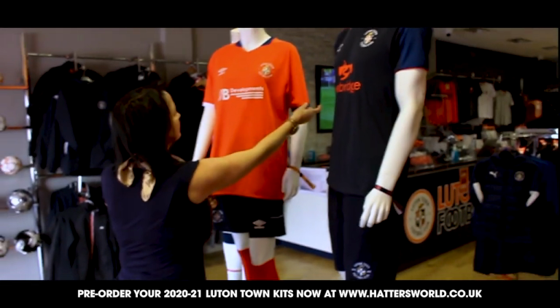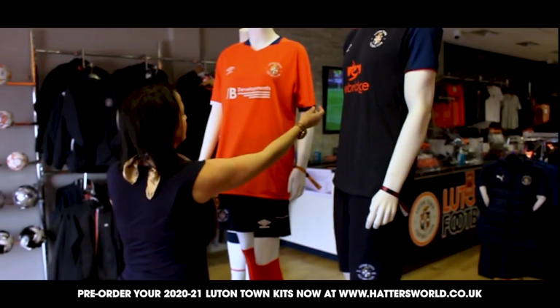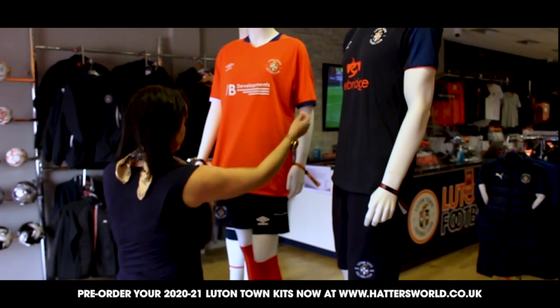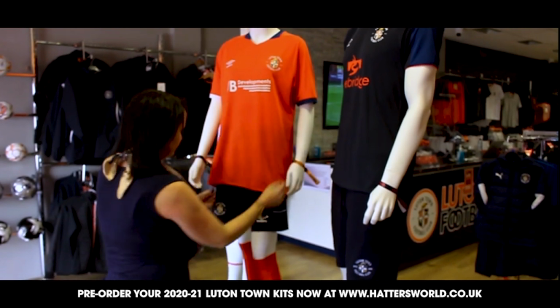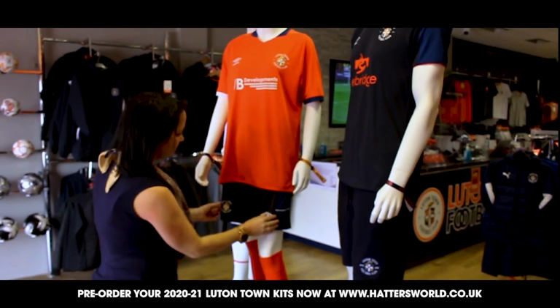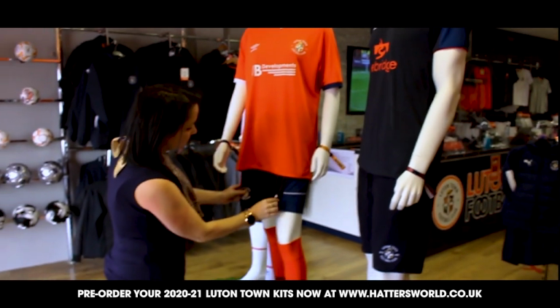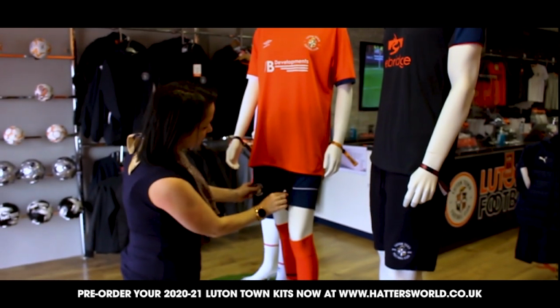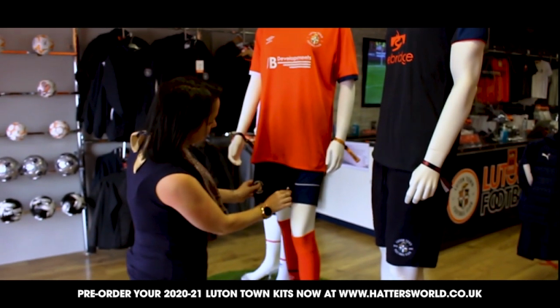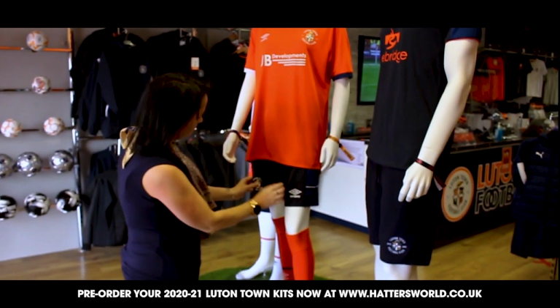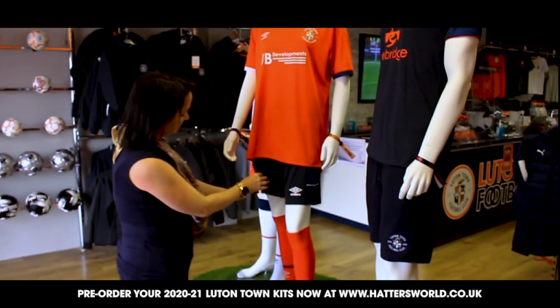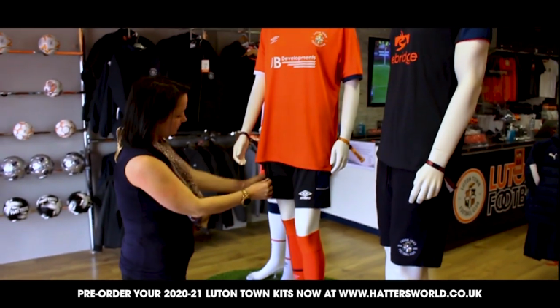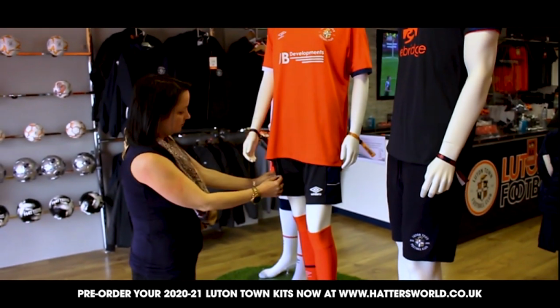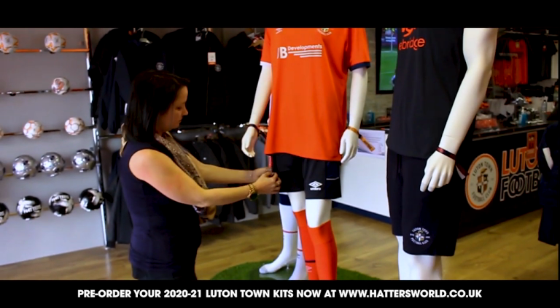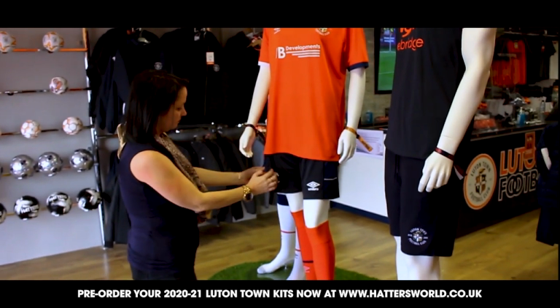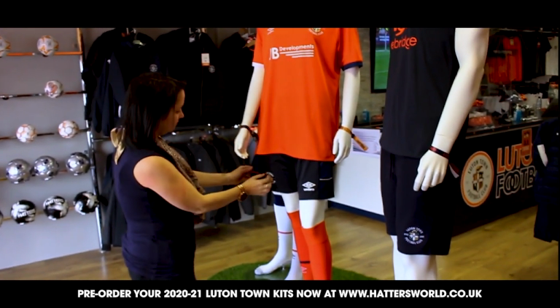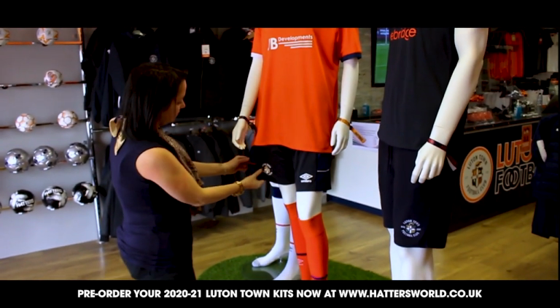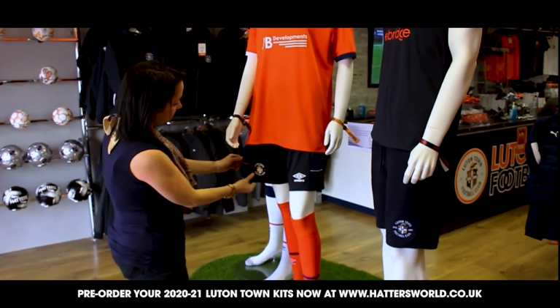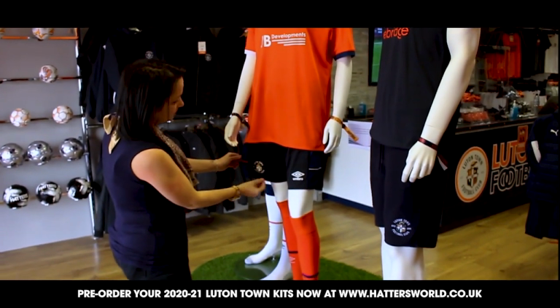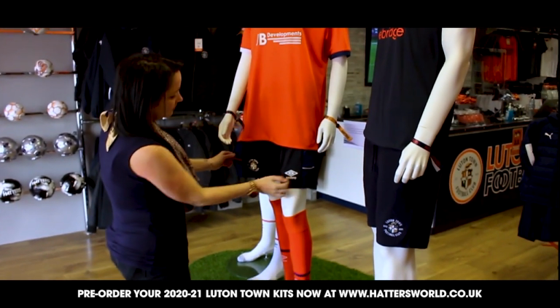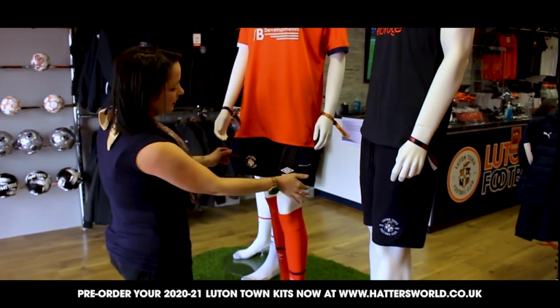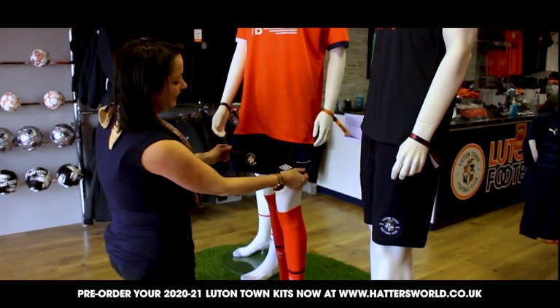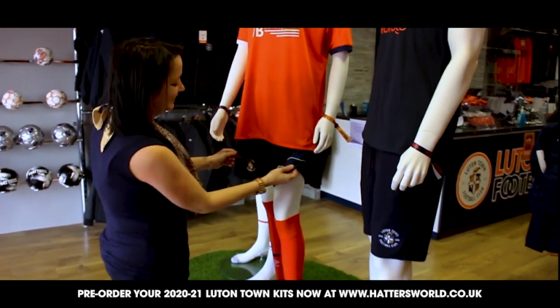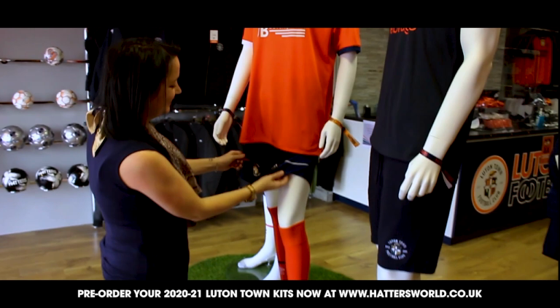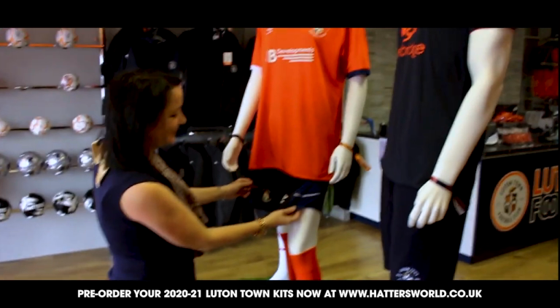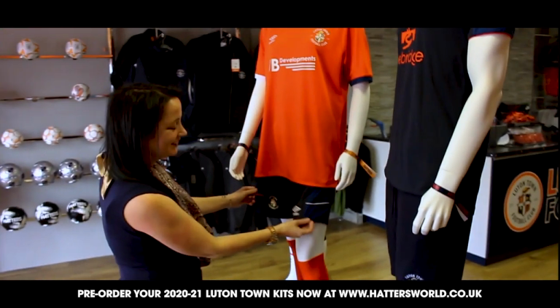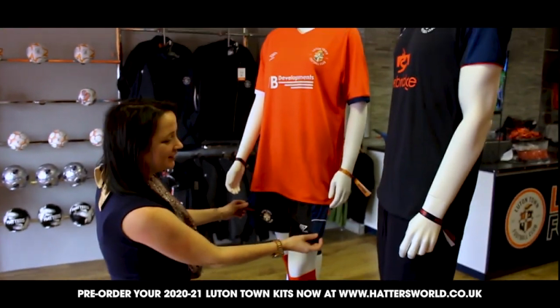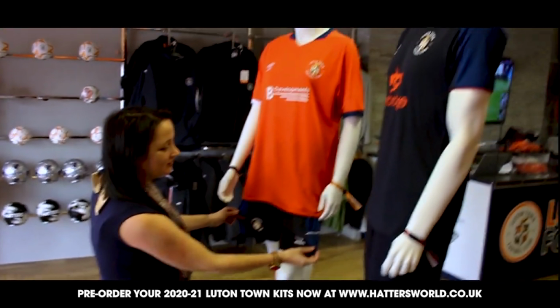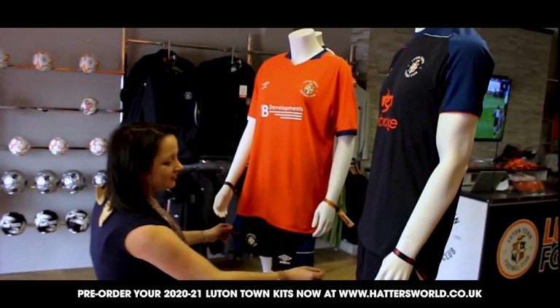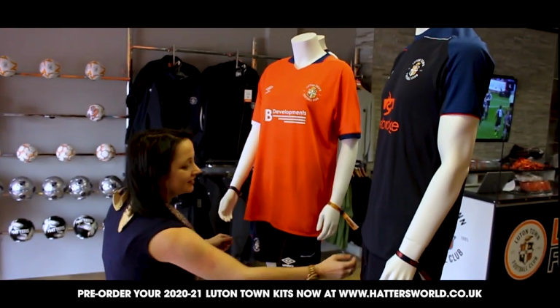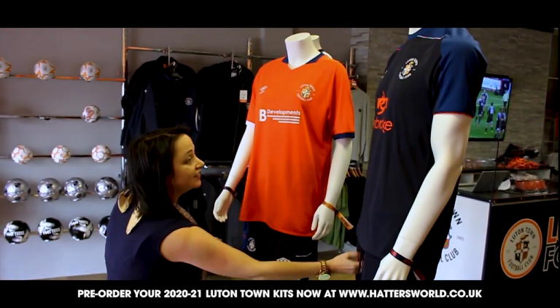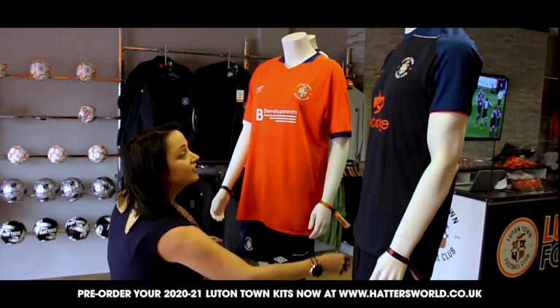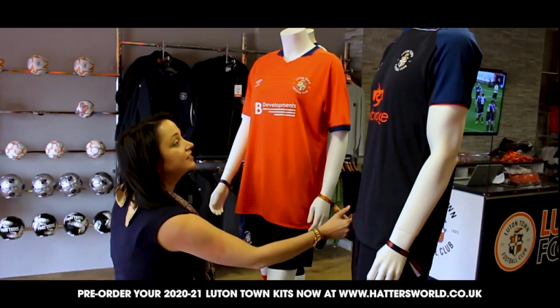The kits are designed to work together so each shirt, short and socks combination can work together without looking out of place.